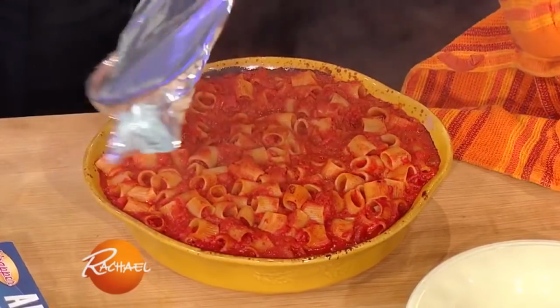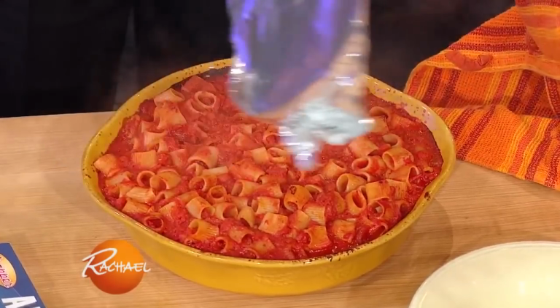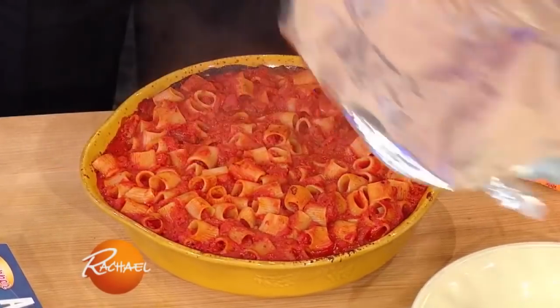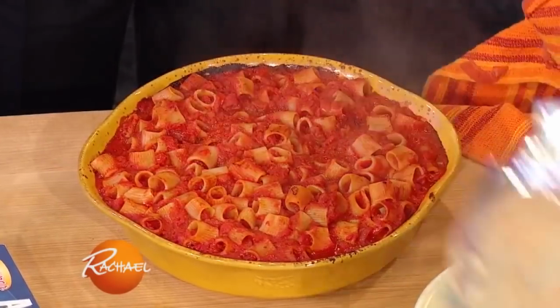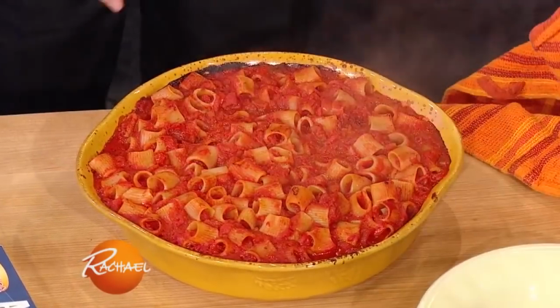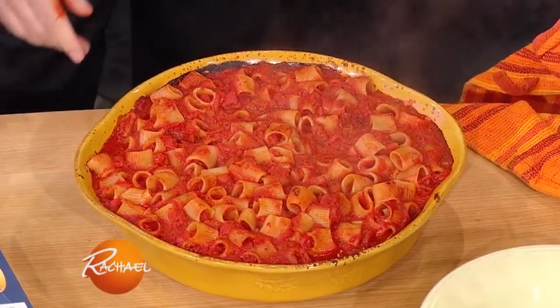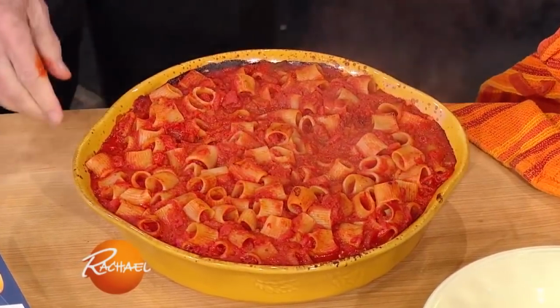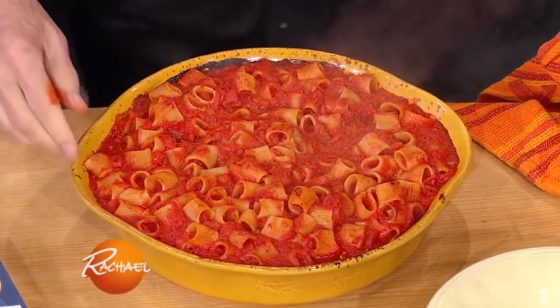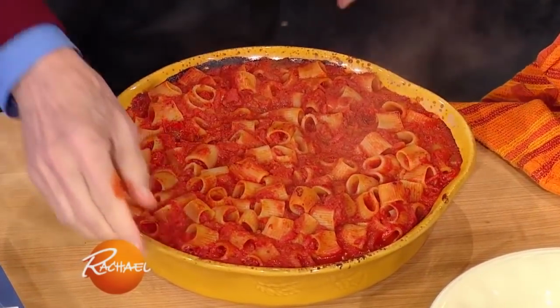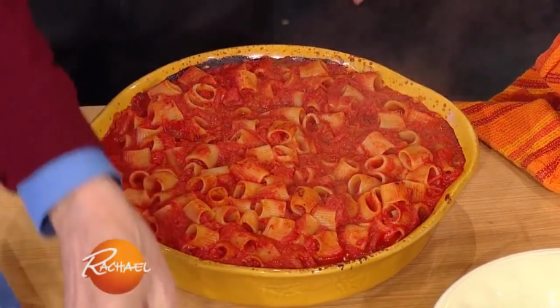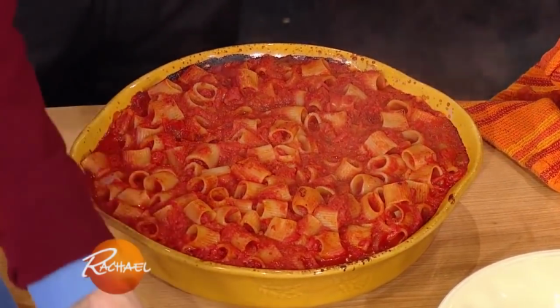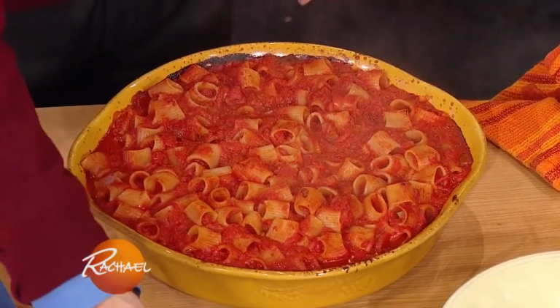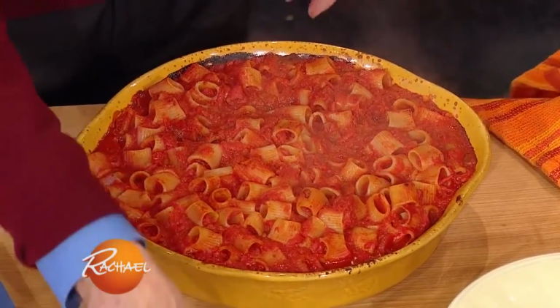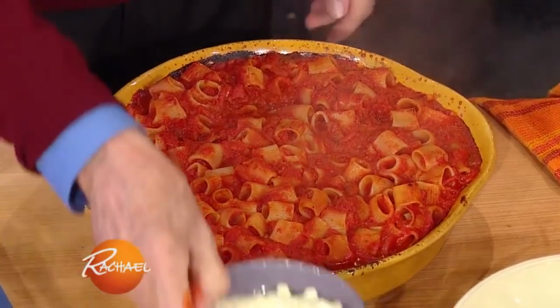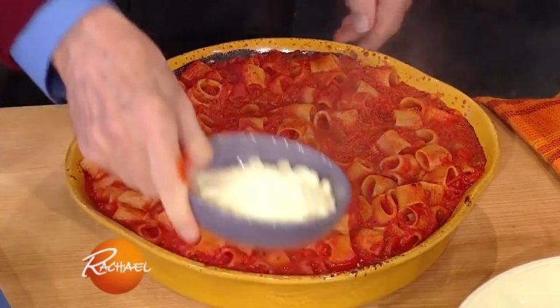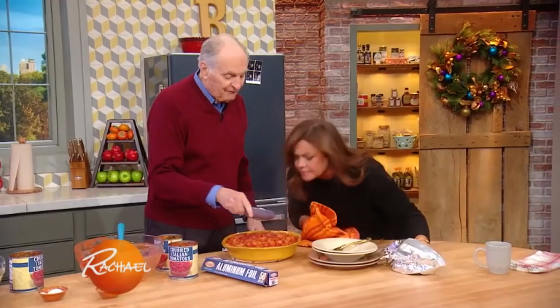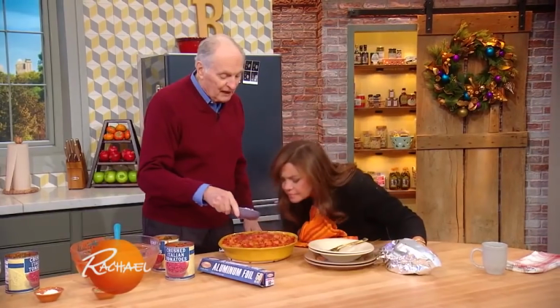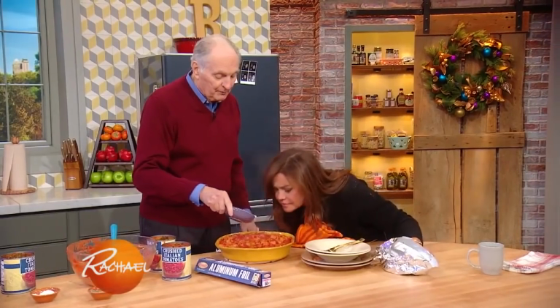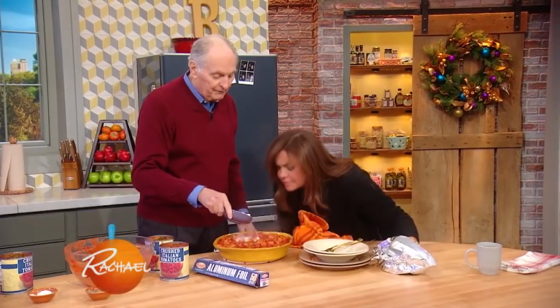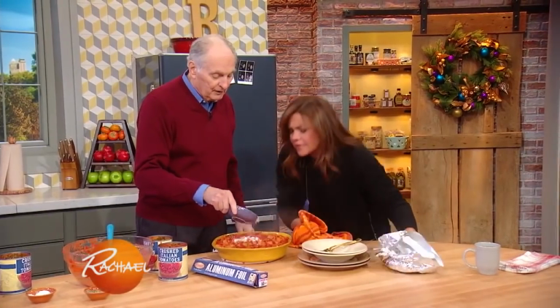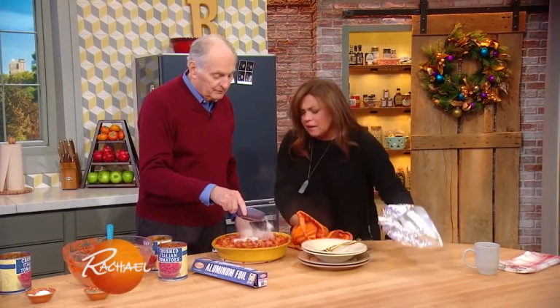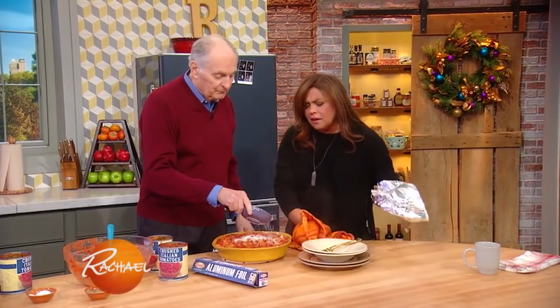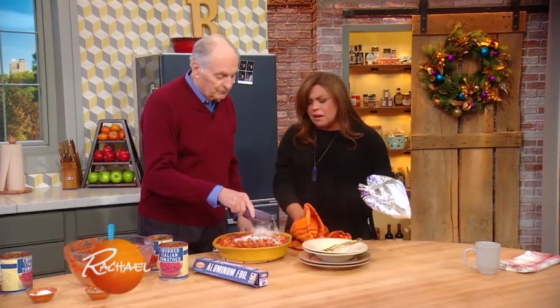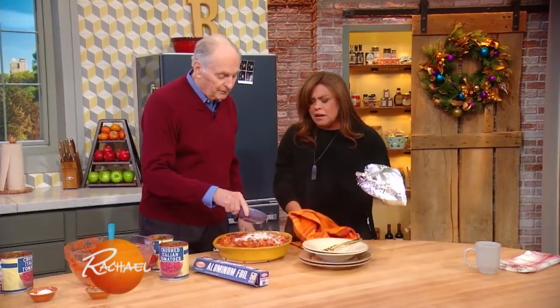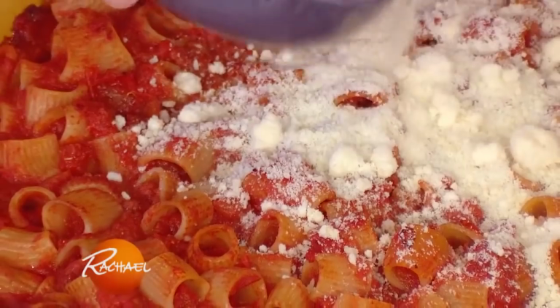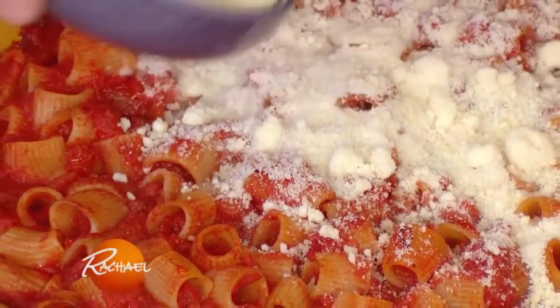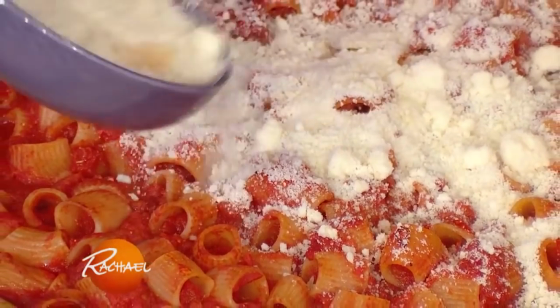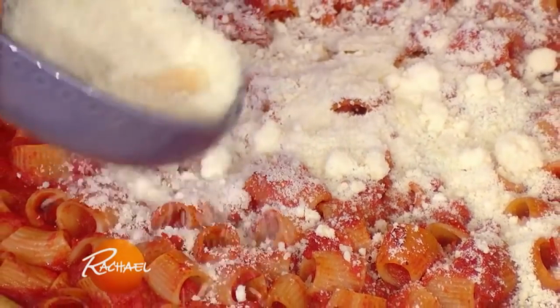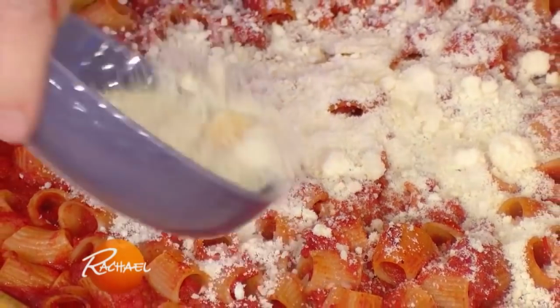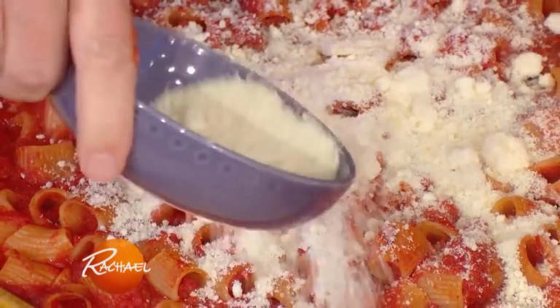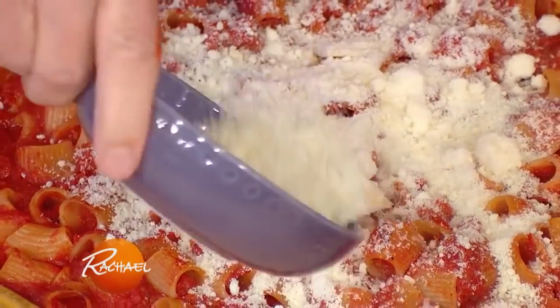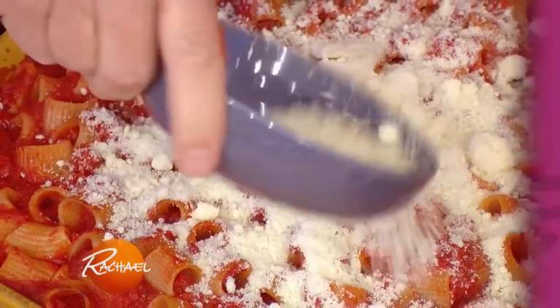Oh my God, look at that! Isn't that beautiful? Gorgeous! Now we put in half a cup of Parmigiana cheese.